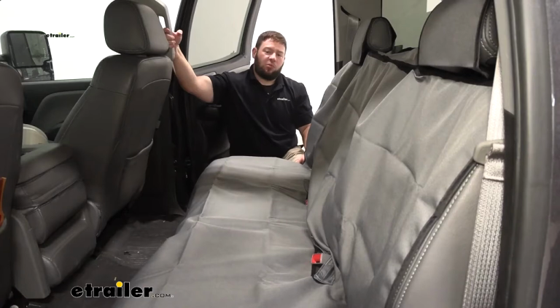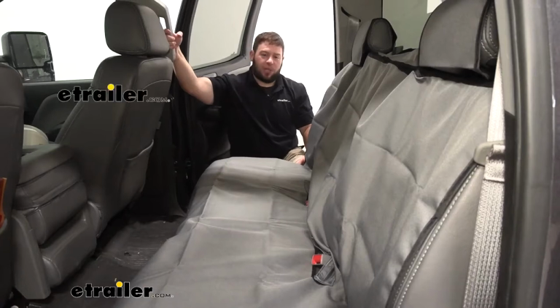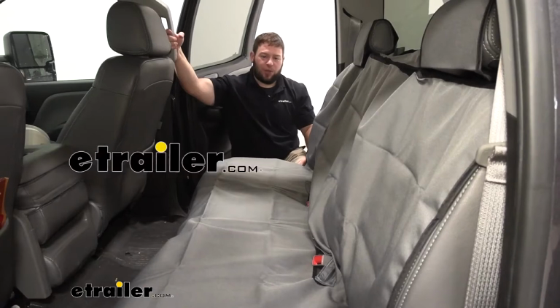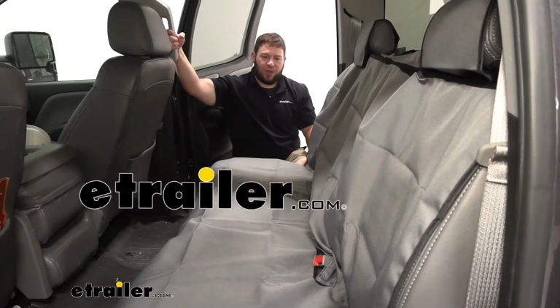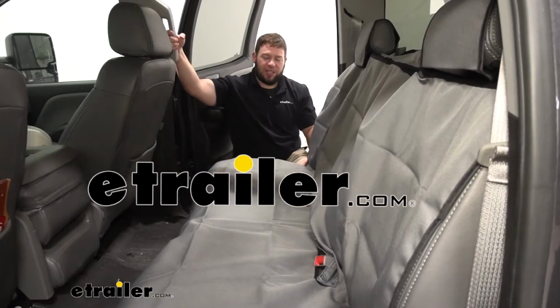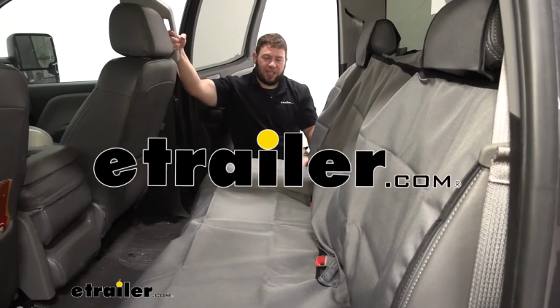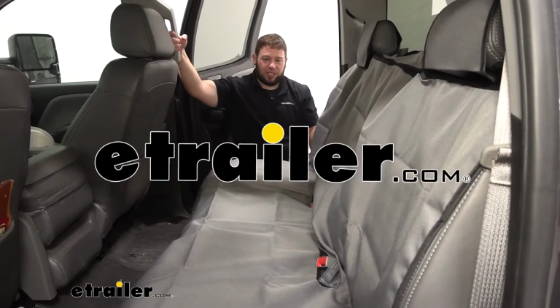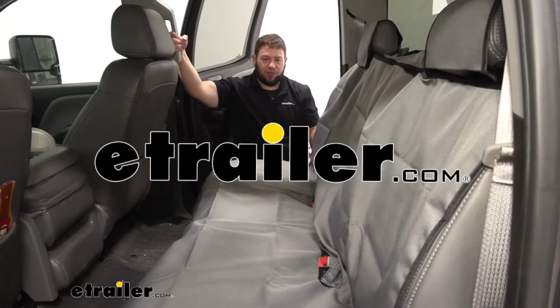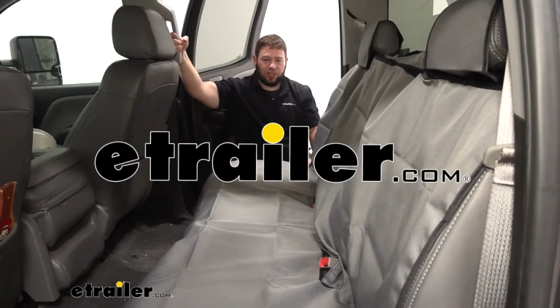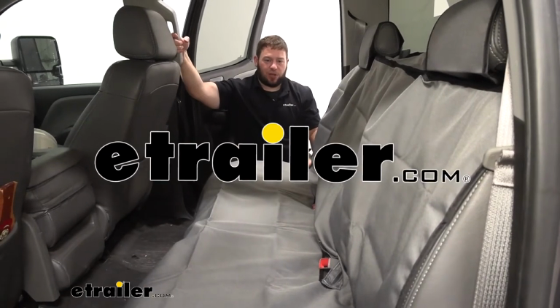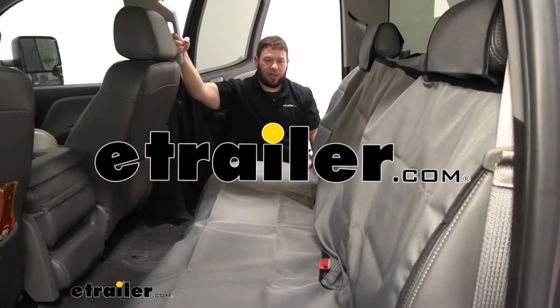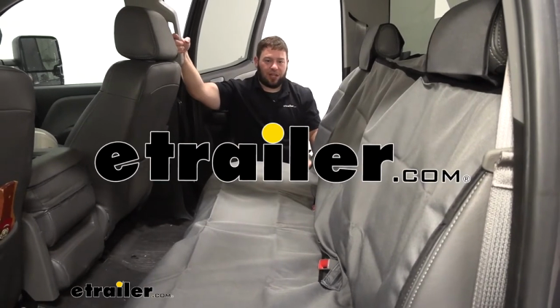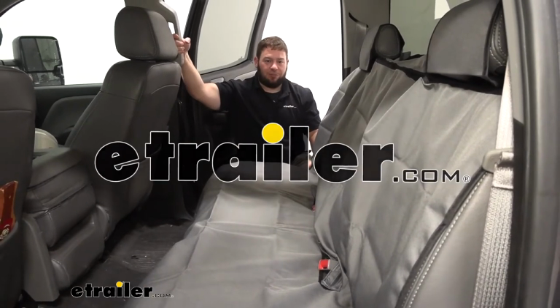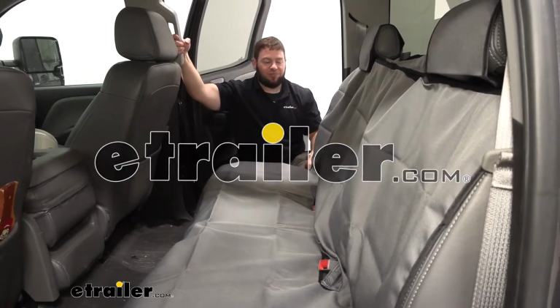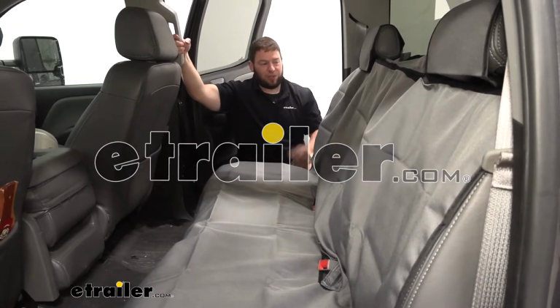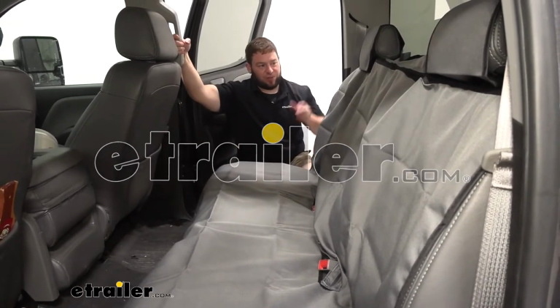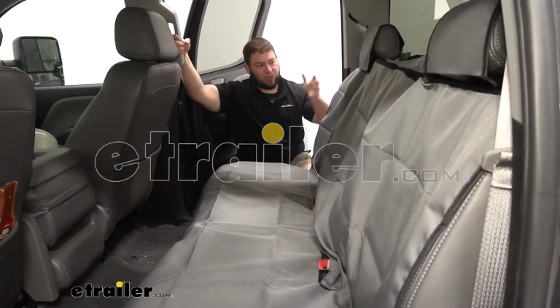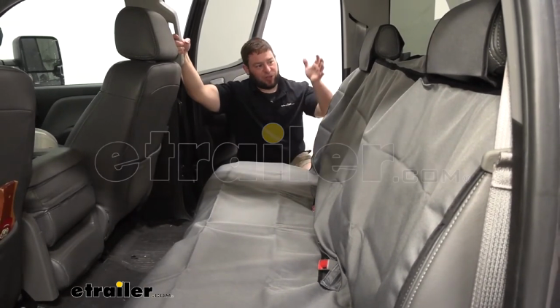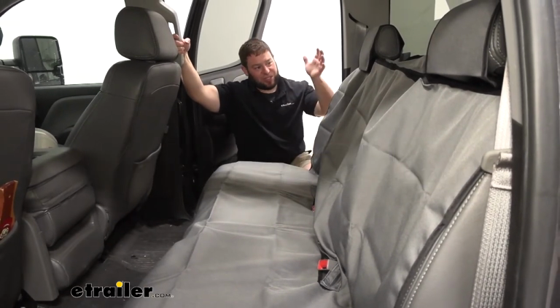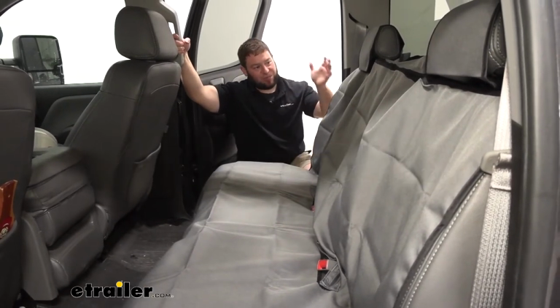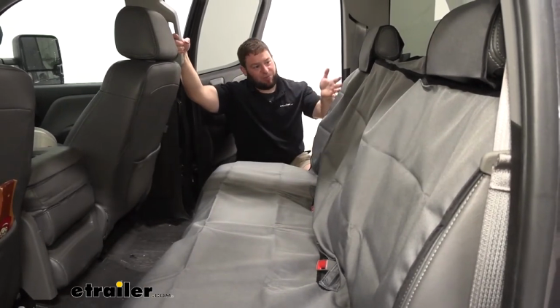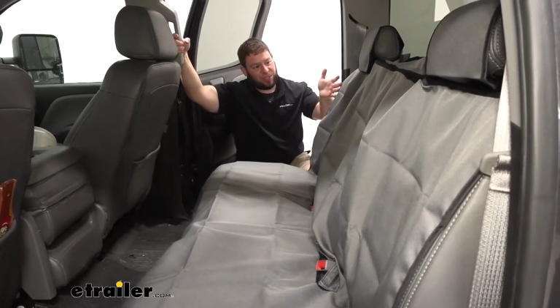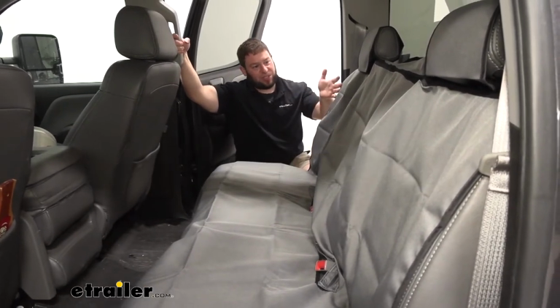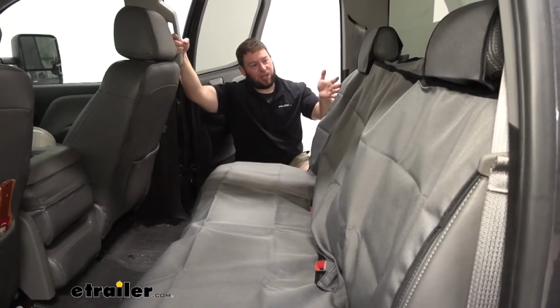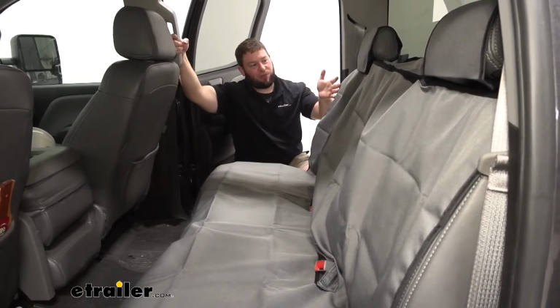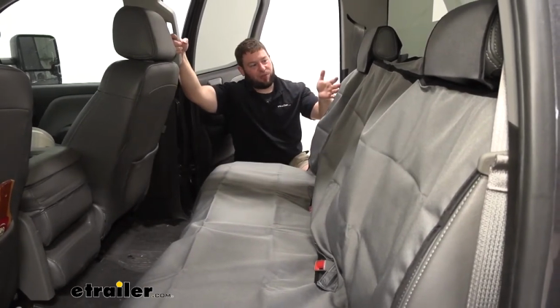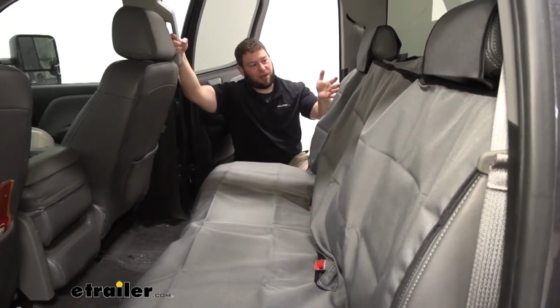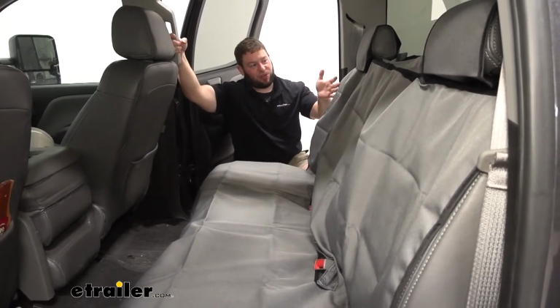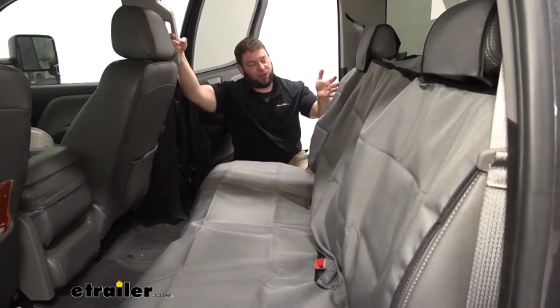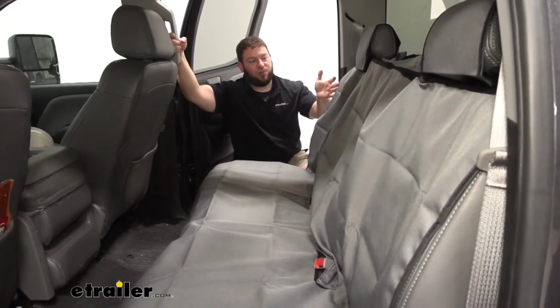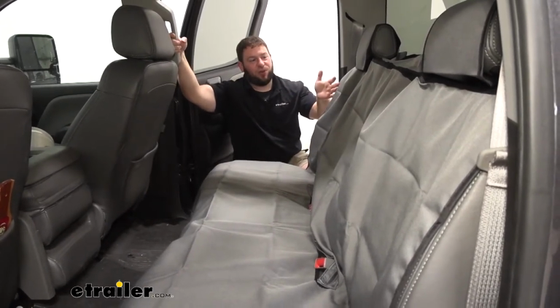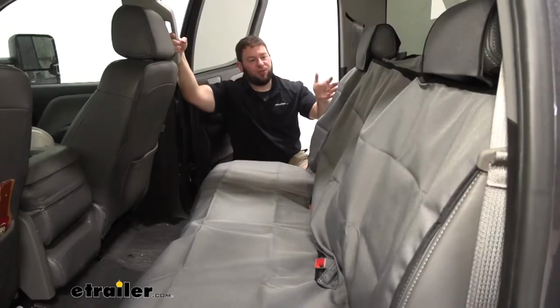What's up everybody? It's AJ with eTrailer.com. Today we're going to take a look at this bench seat cover from Ares Automotive.